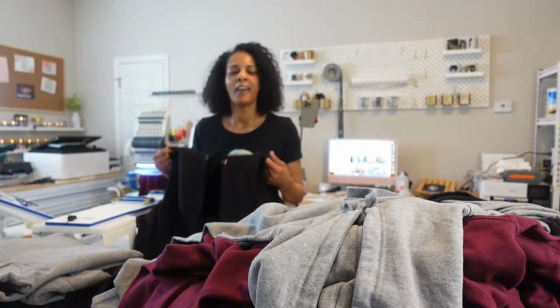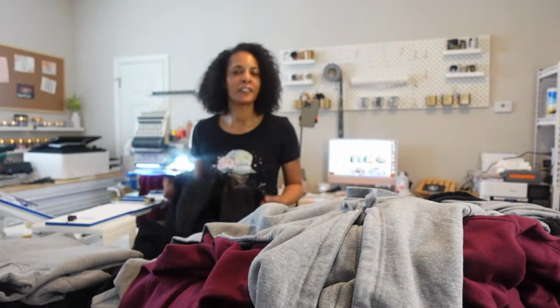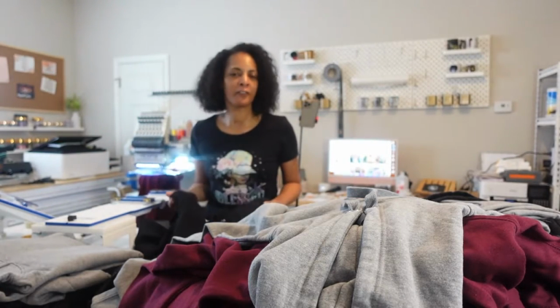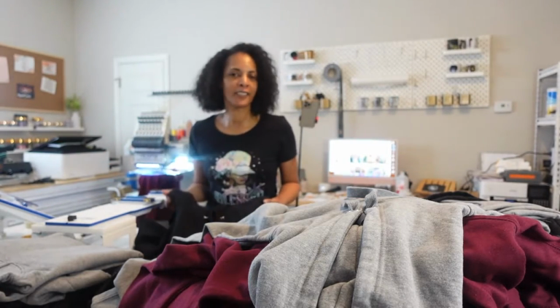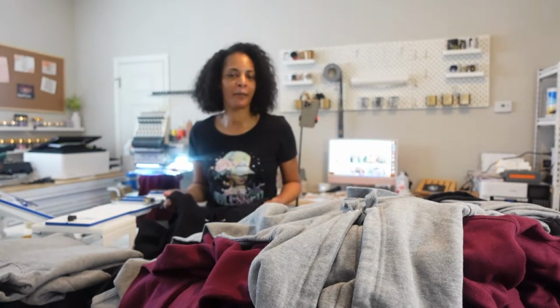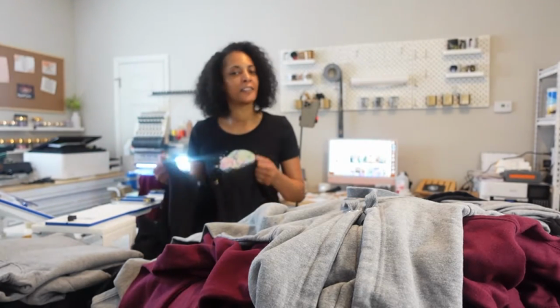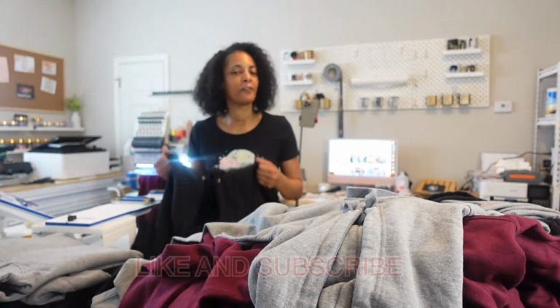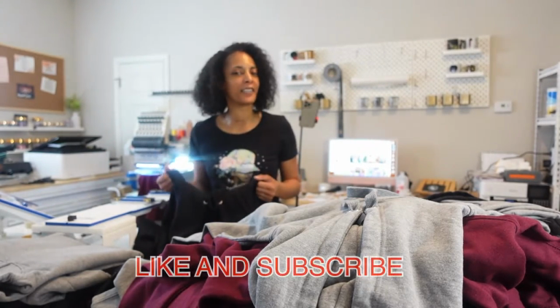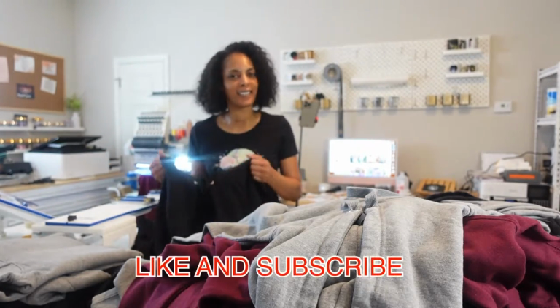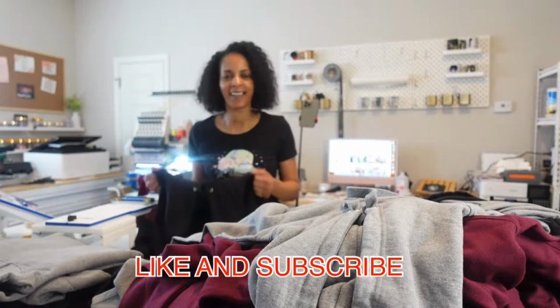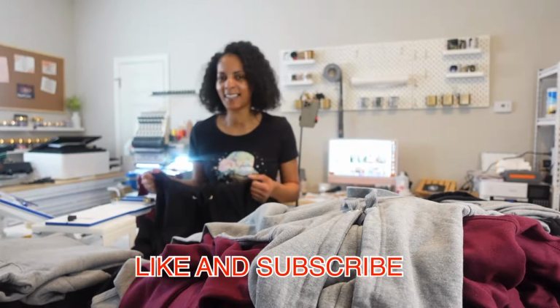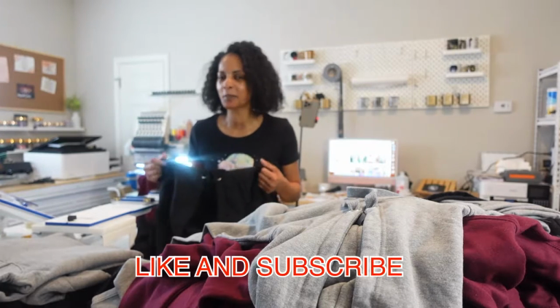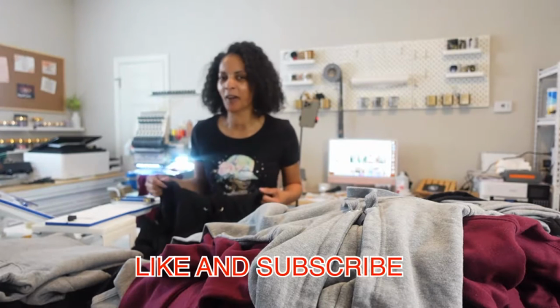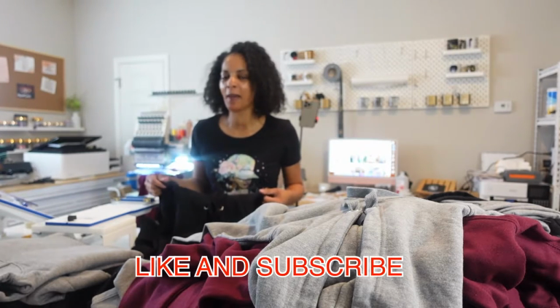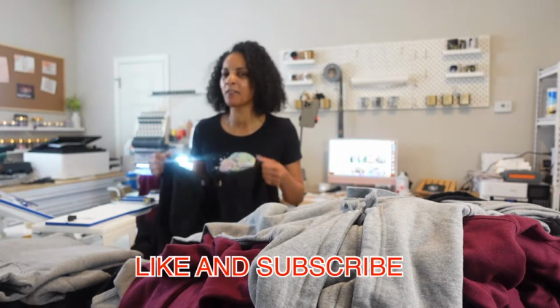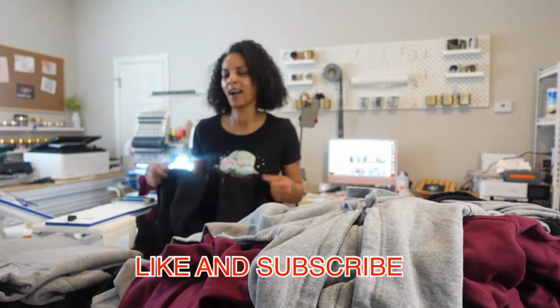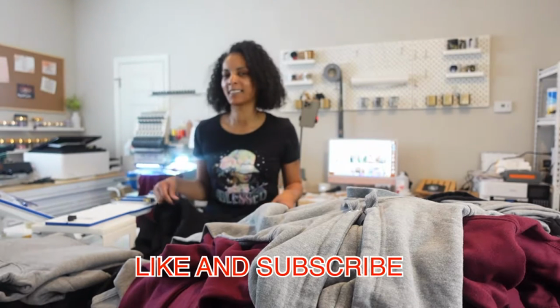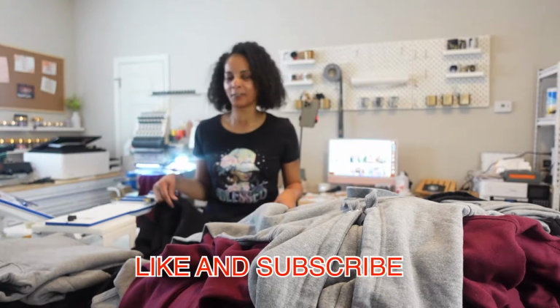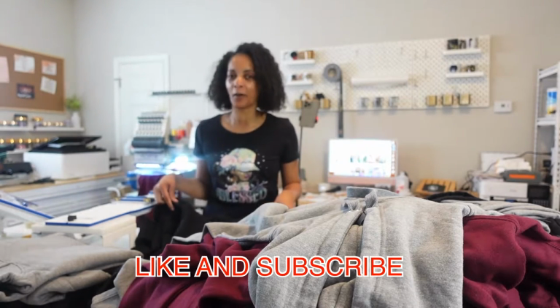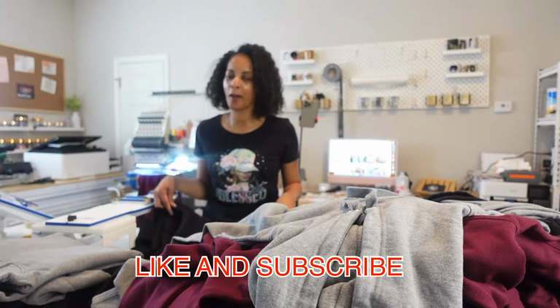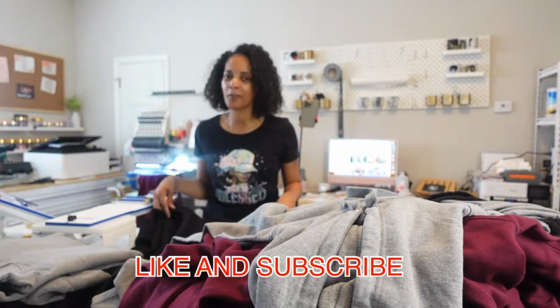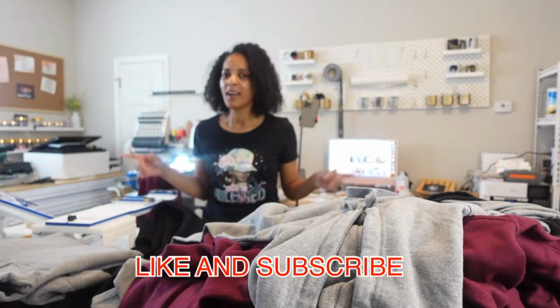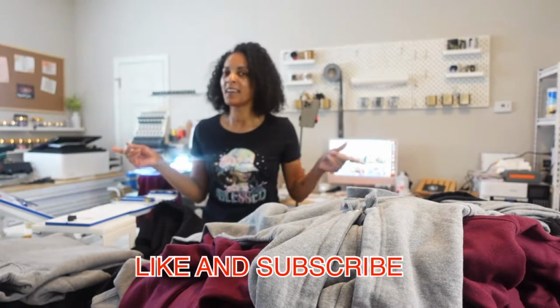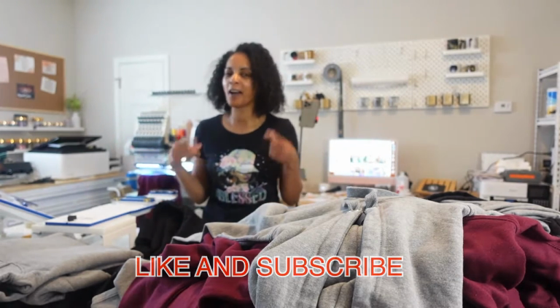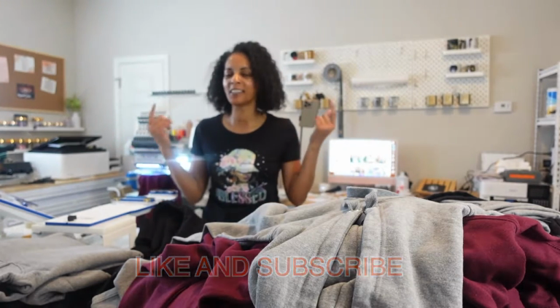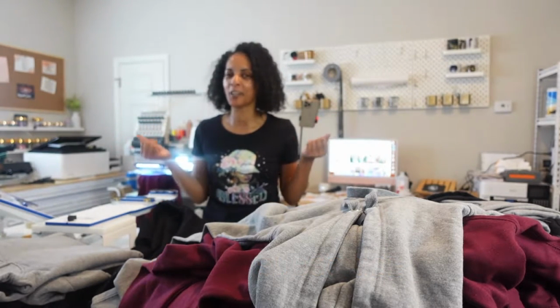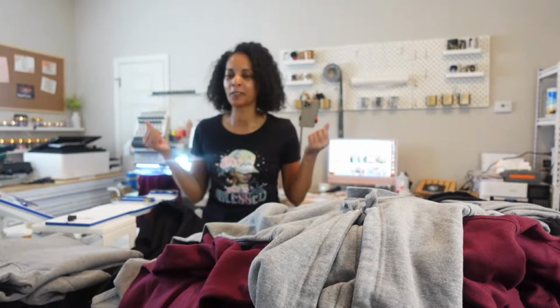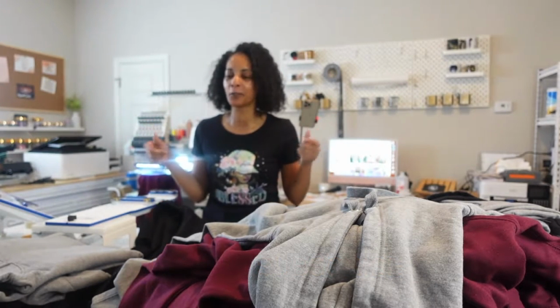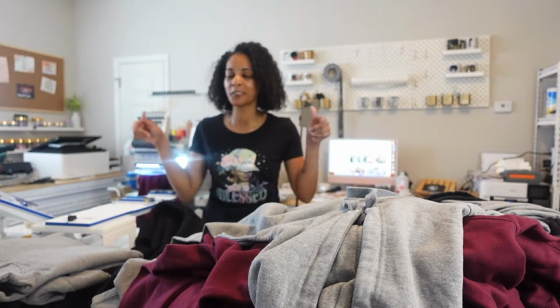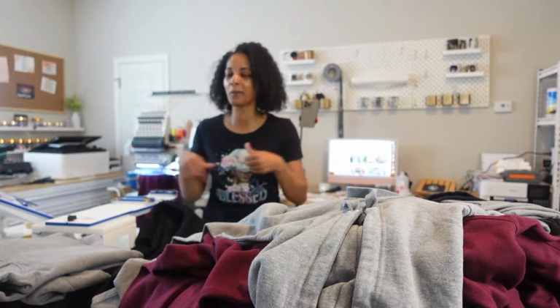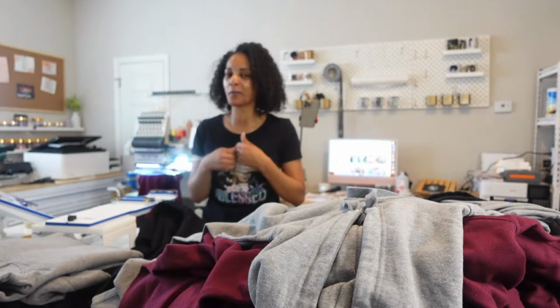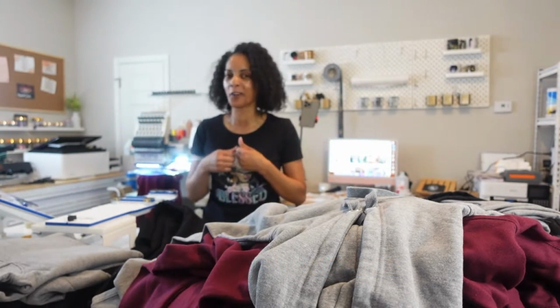If this is your first time here, don't forget to like and subscribe if you find today's video helpful. Now let's jump into some embroidery.